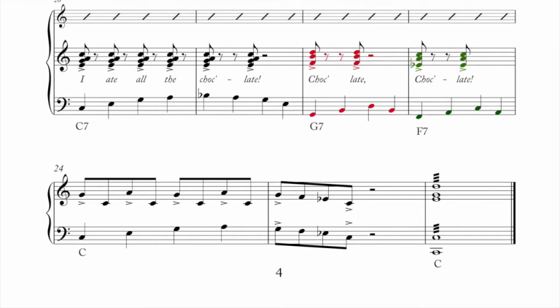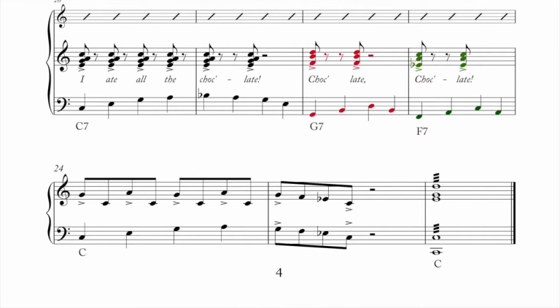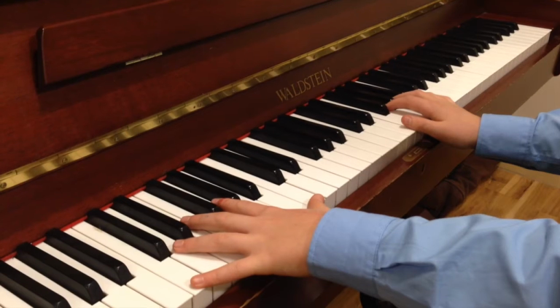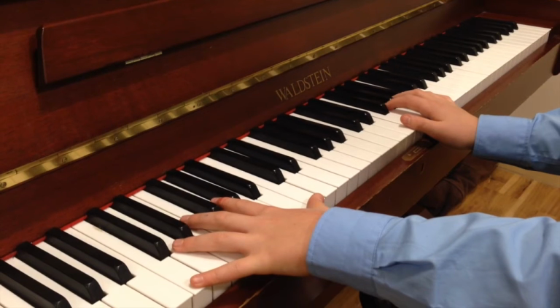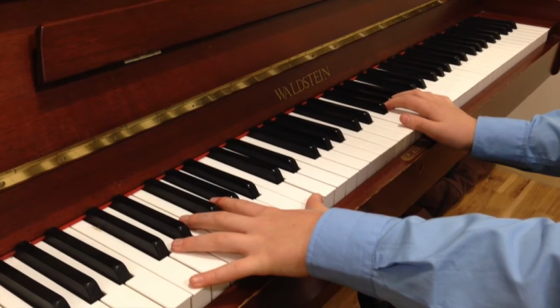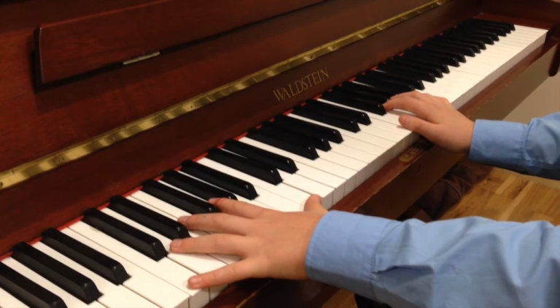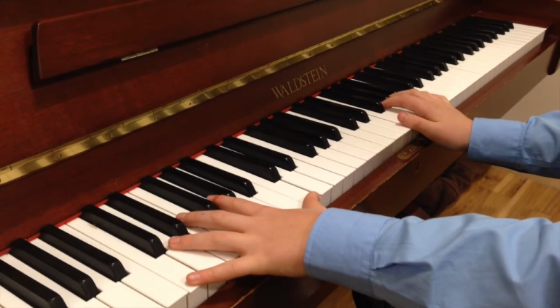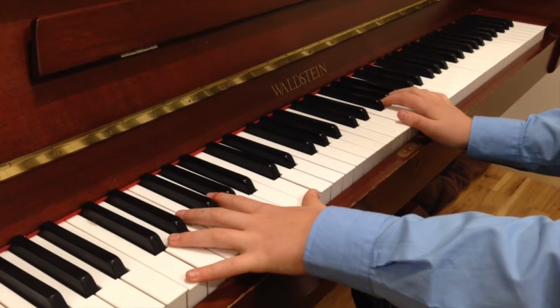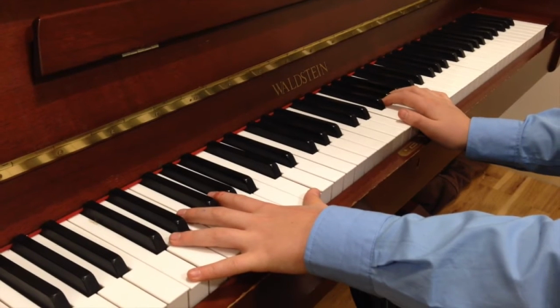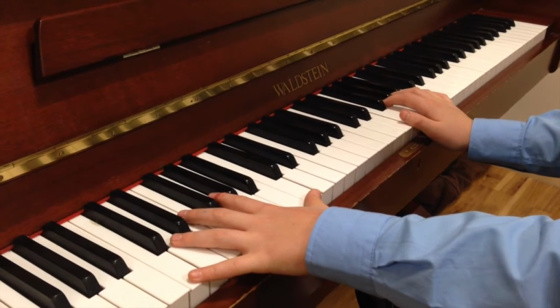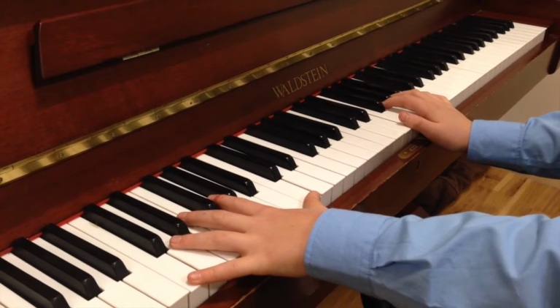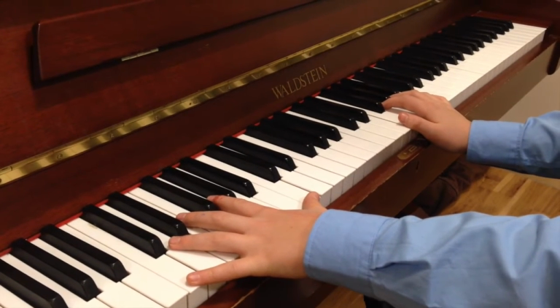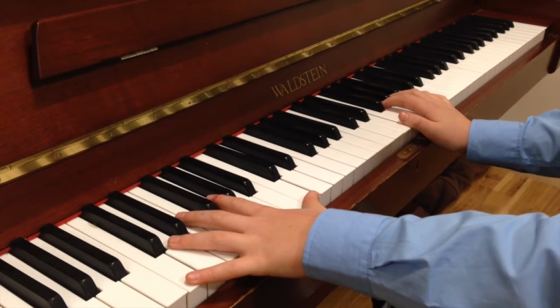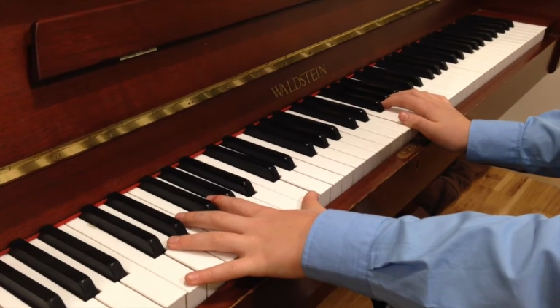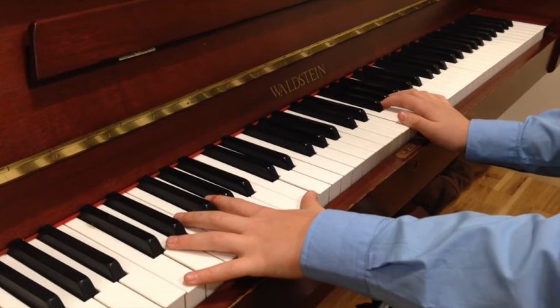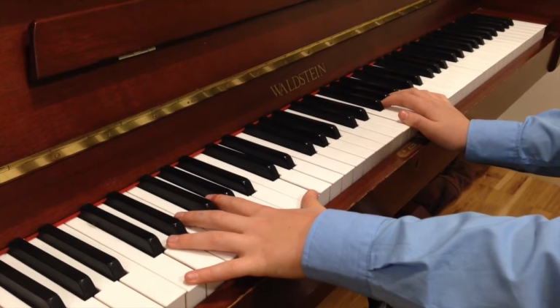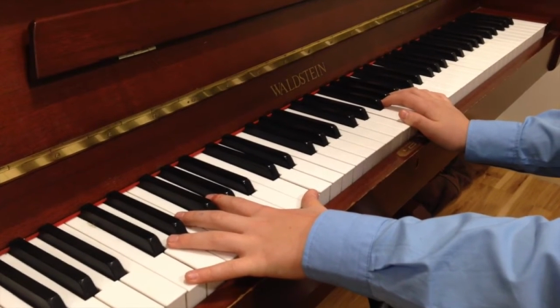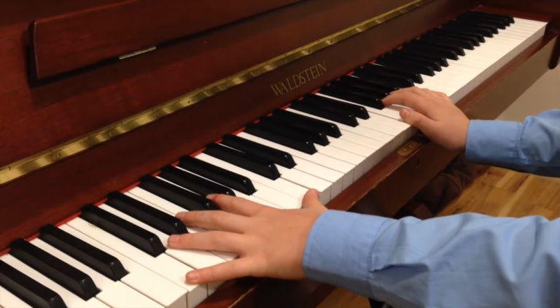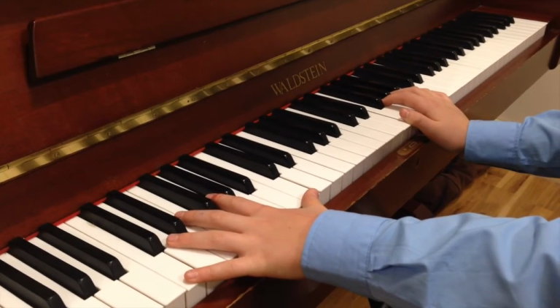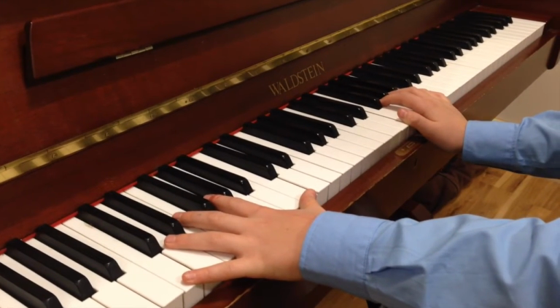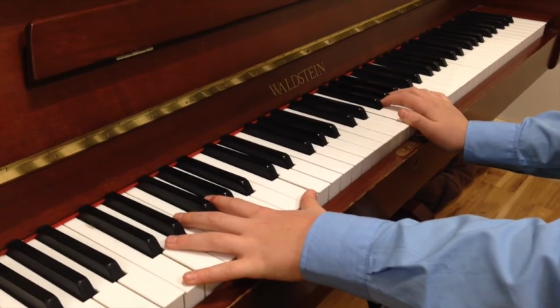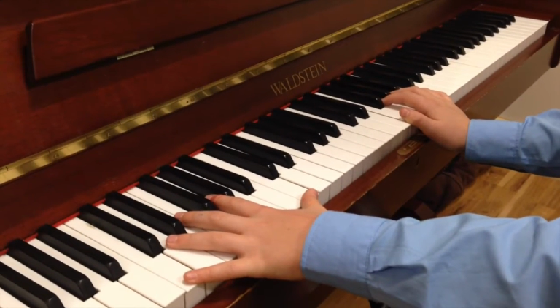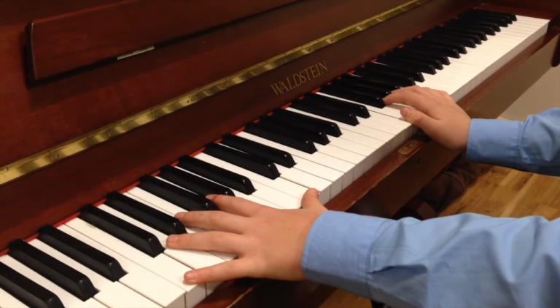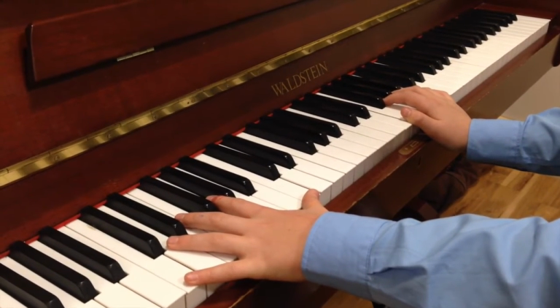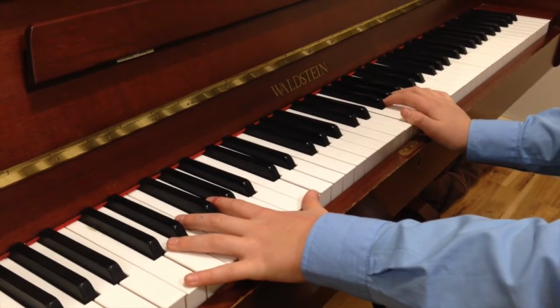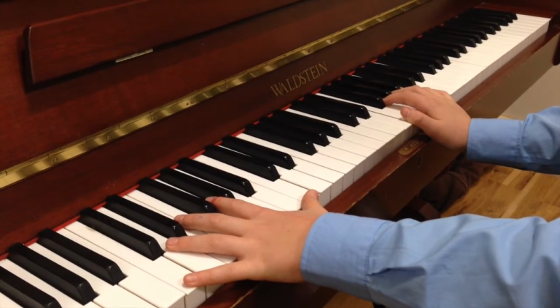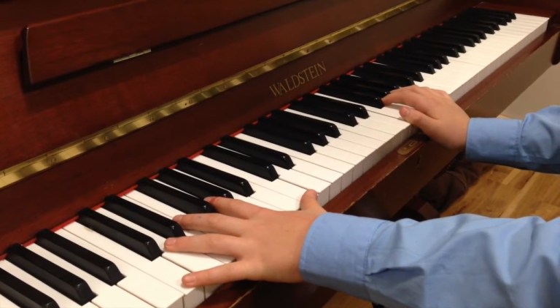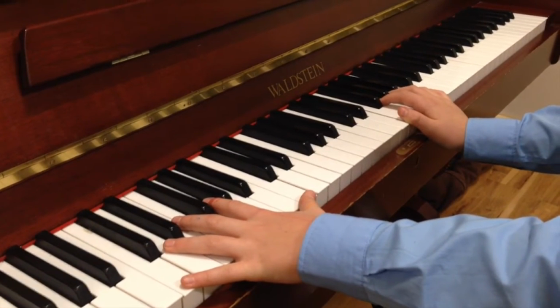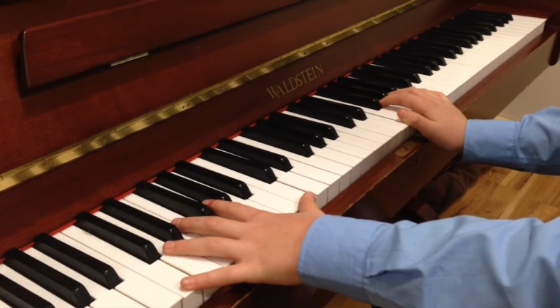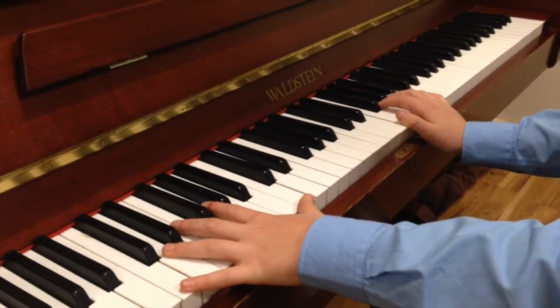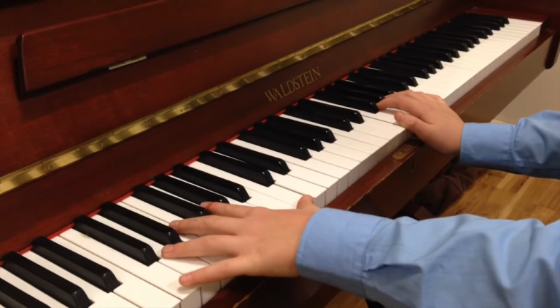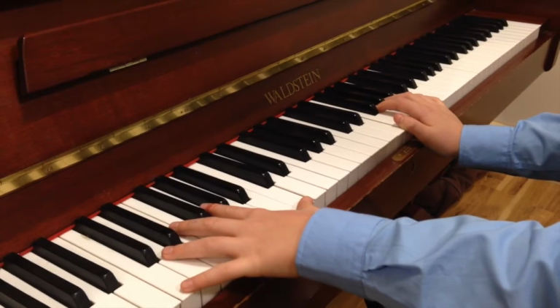Okay, pedal. Right pedal on. Left hand, C, C octave, tremolo.